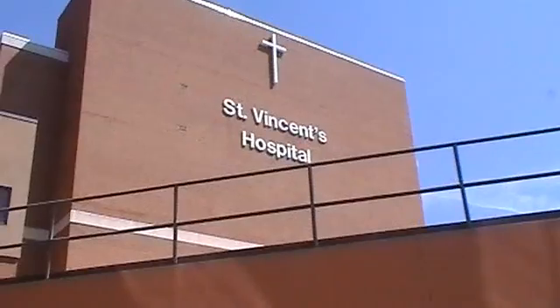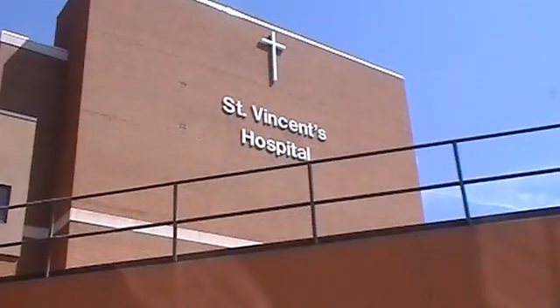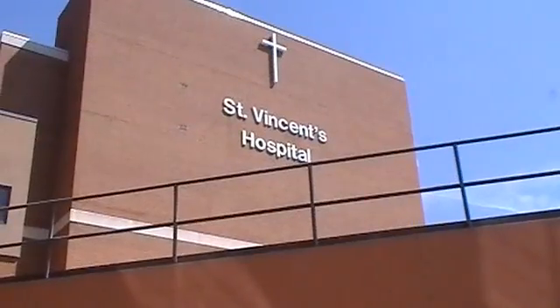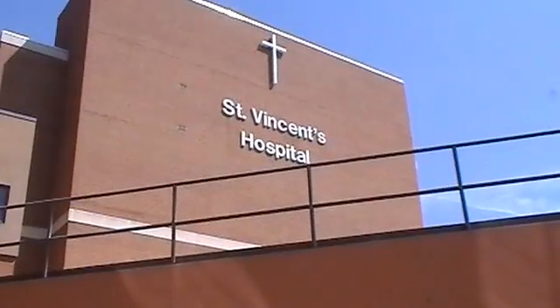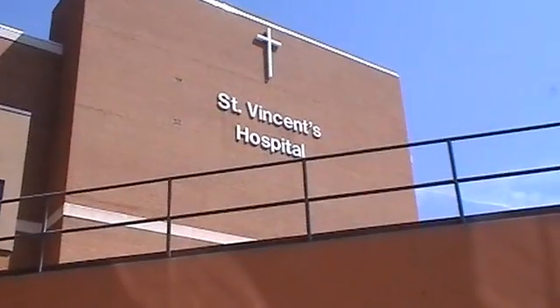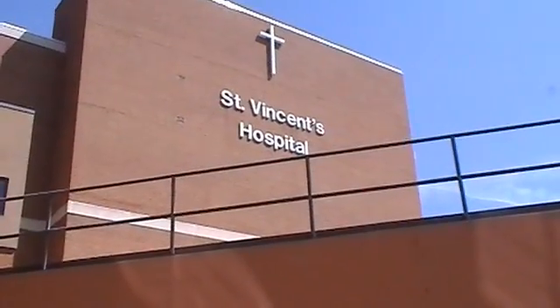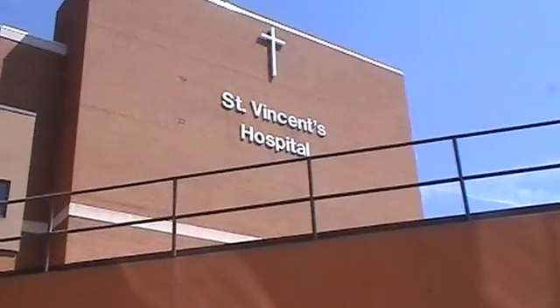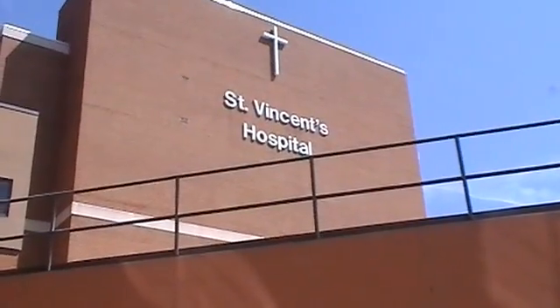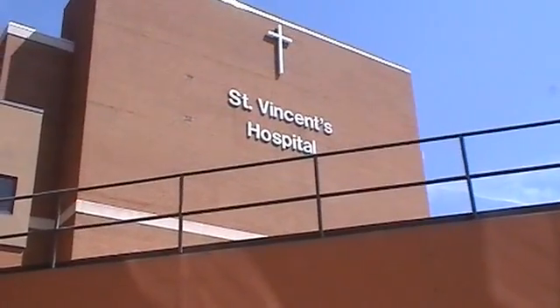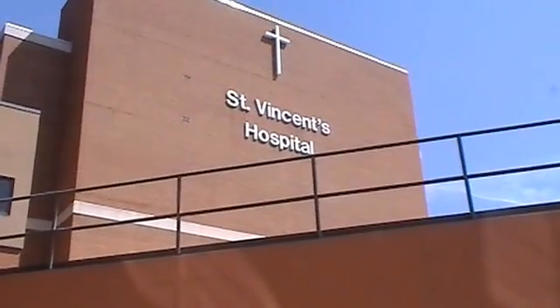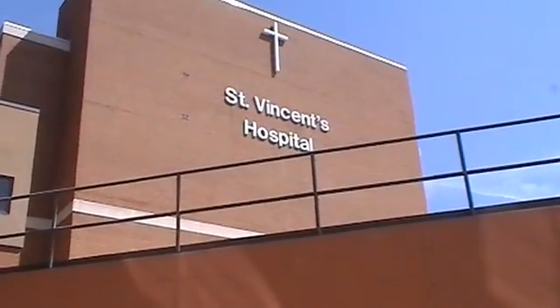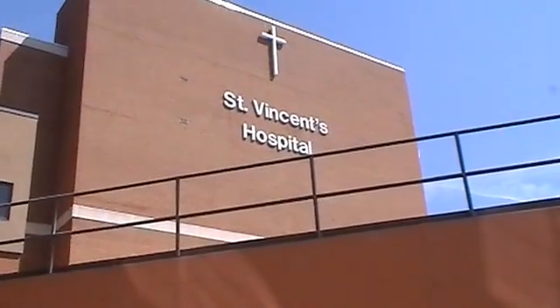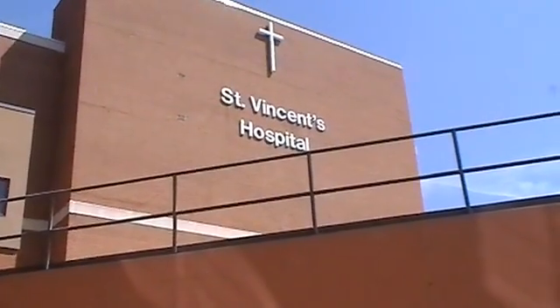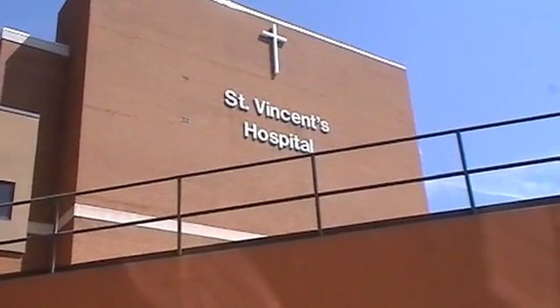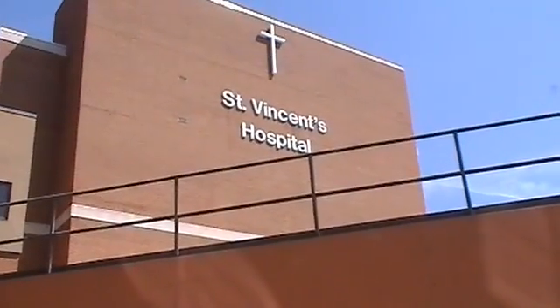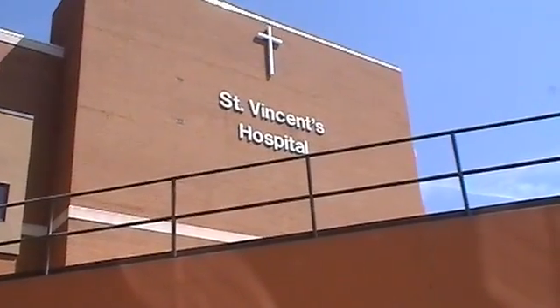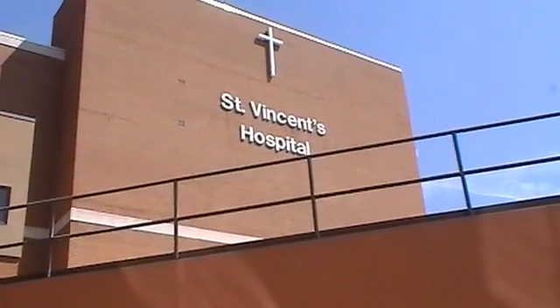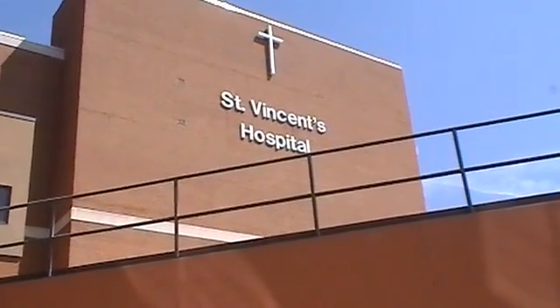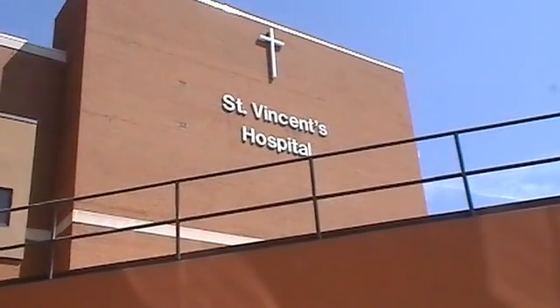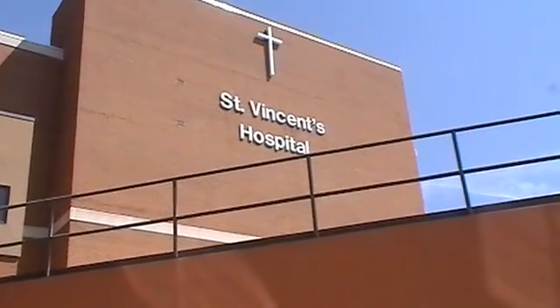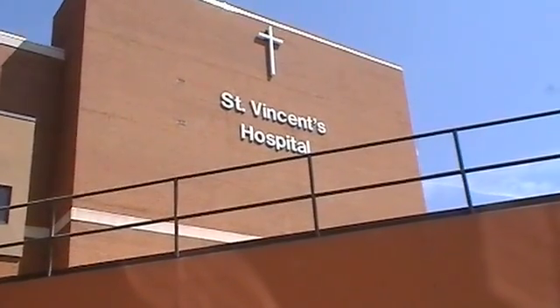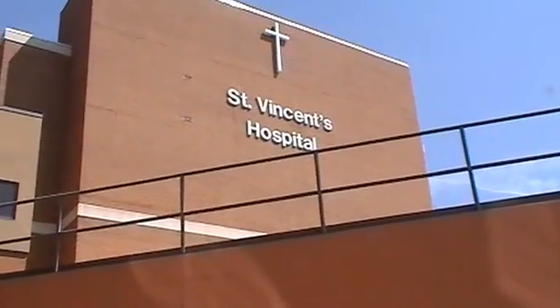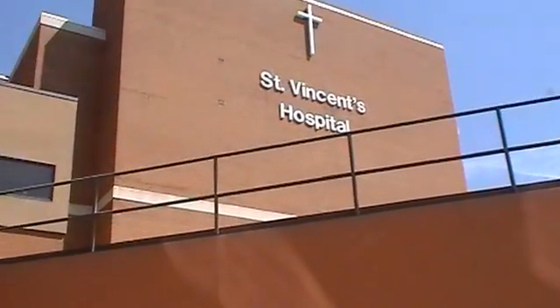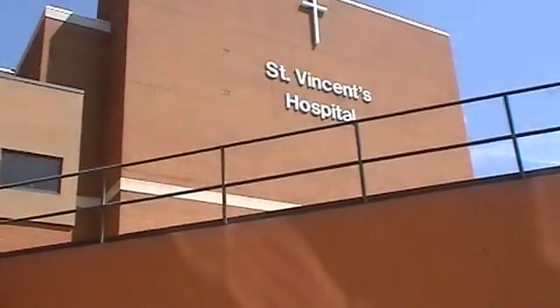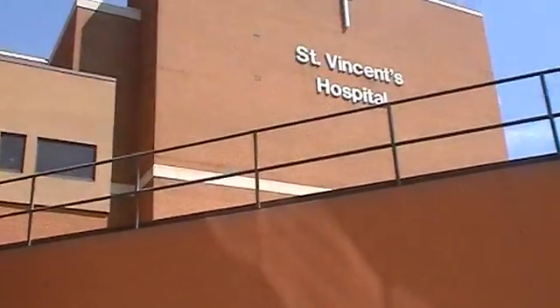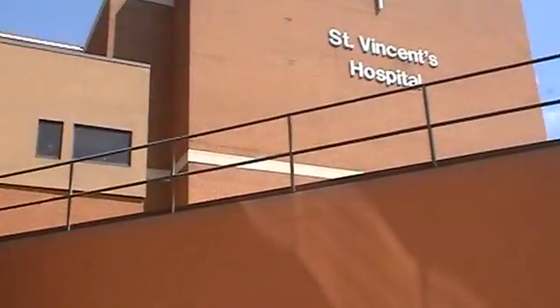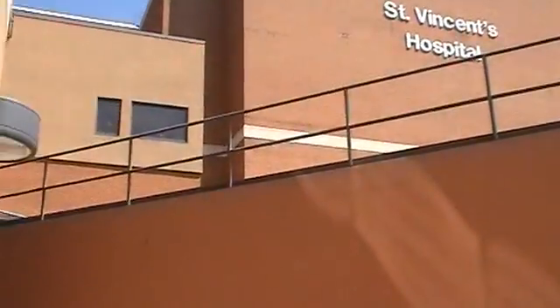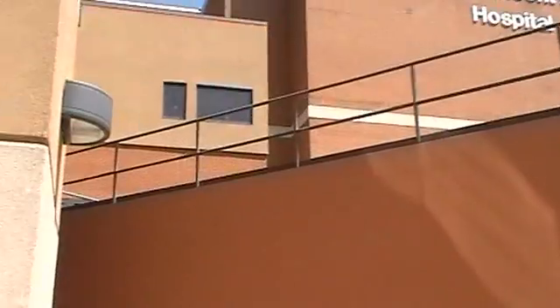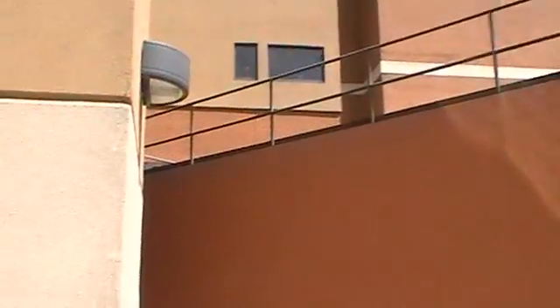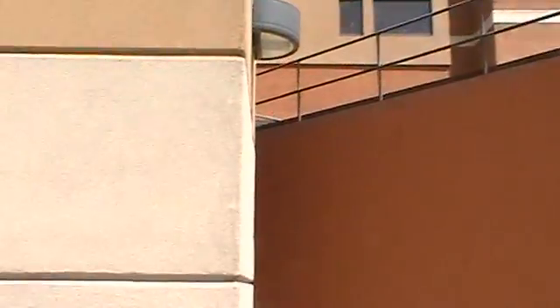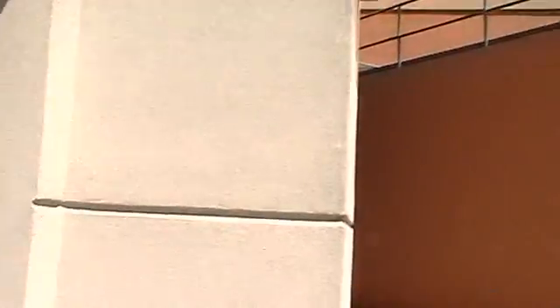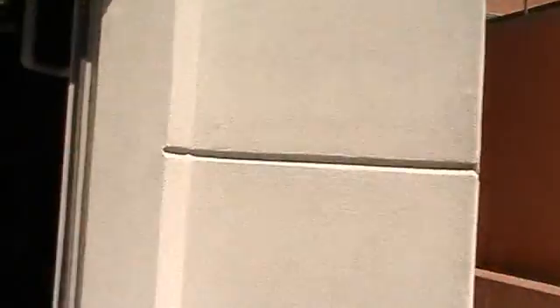September 16, 2011, at St. Vincent's Hospital in Birmingham, Alabama.